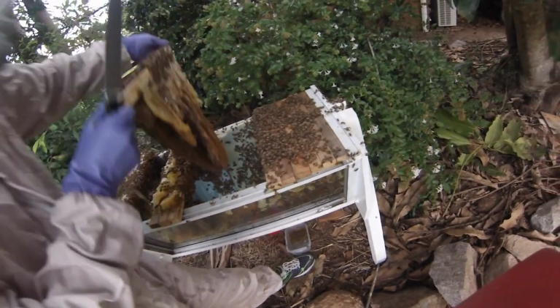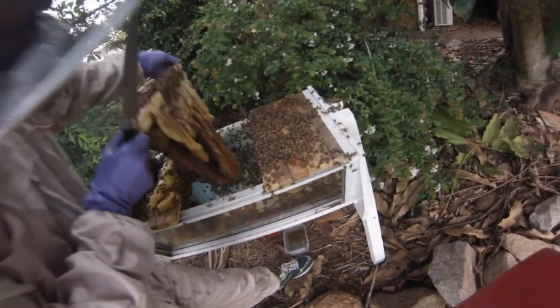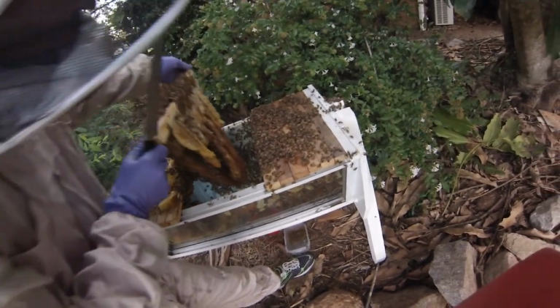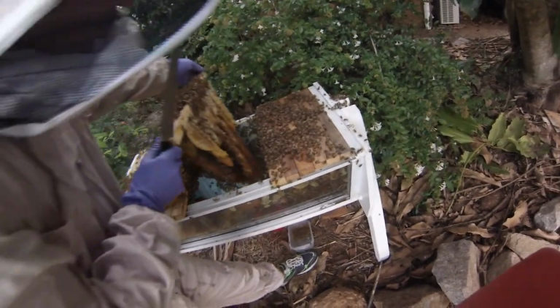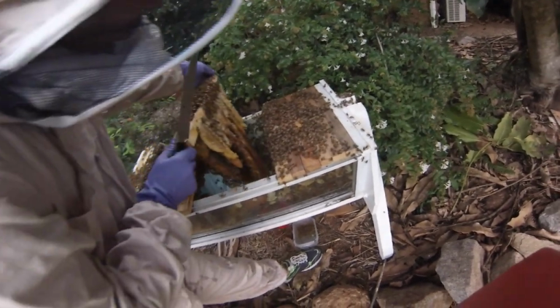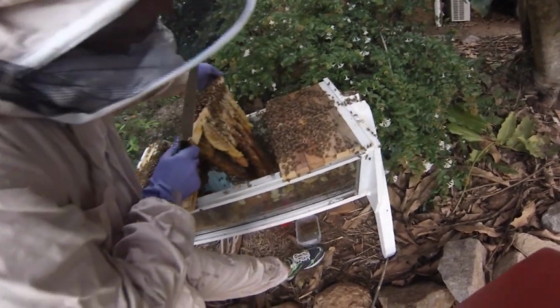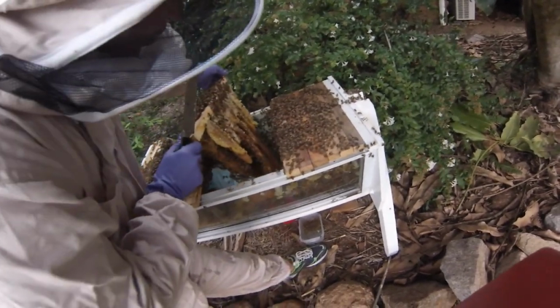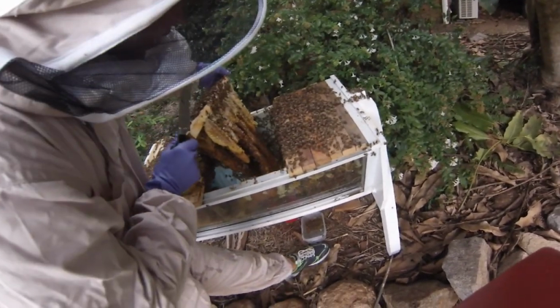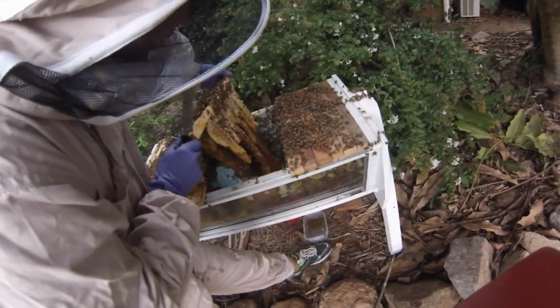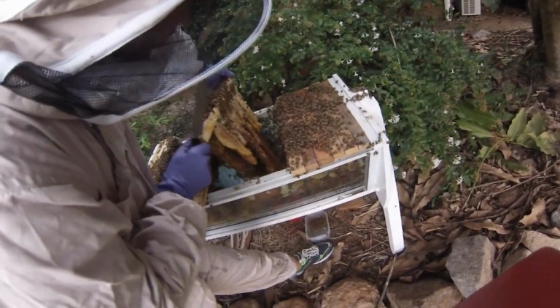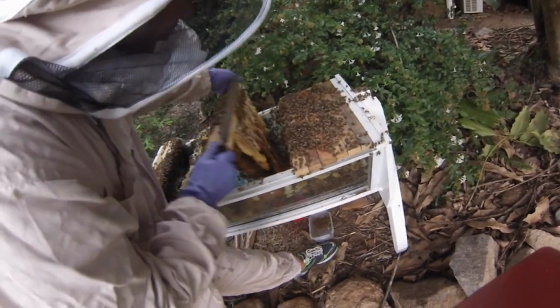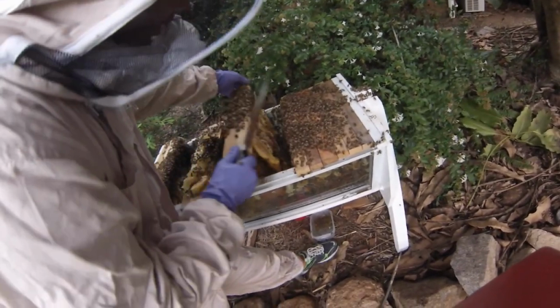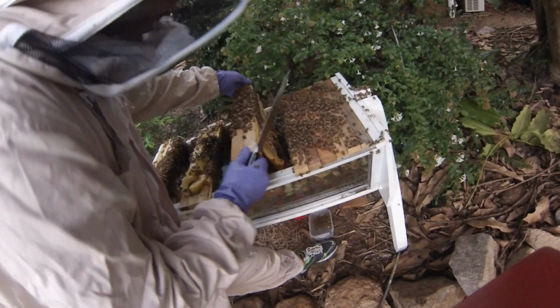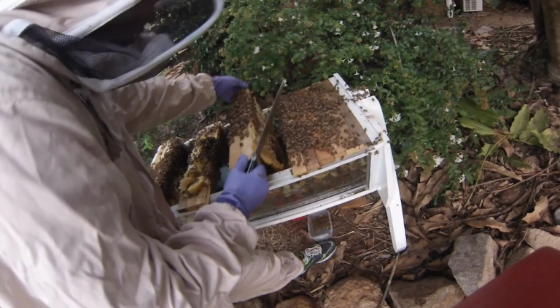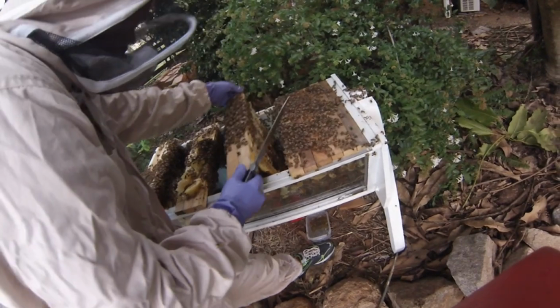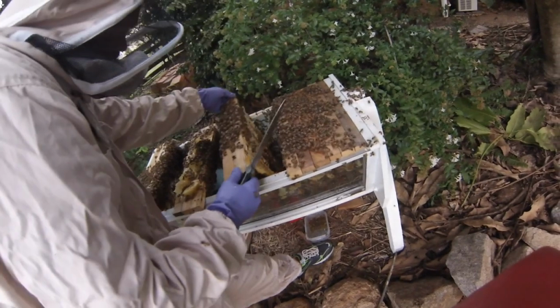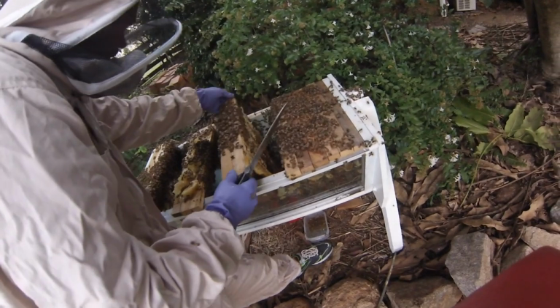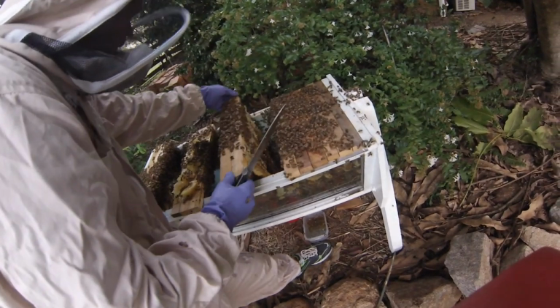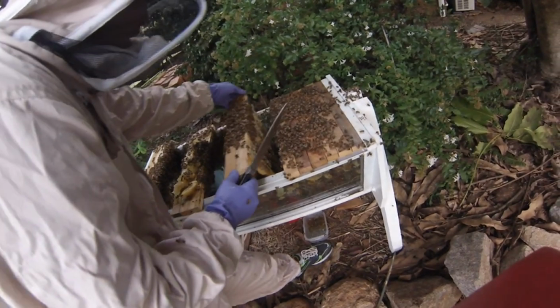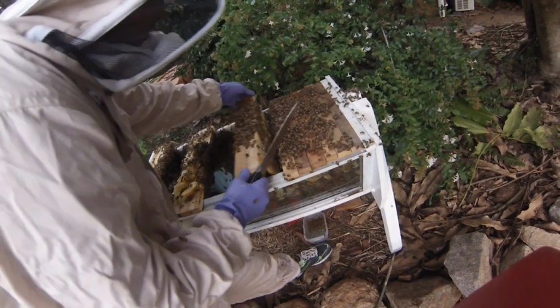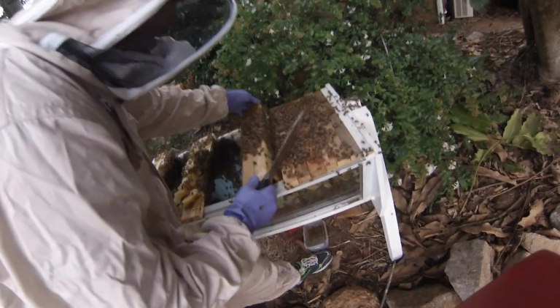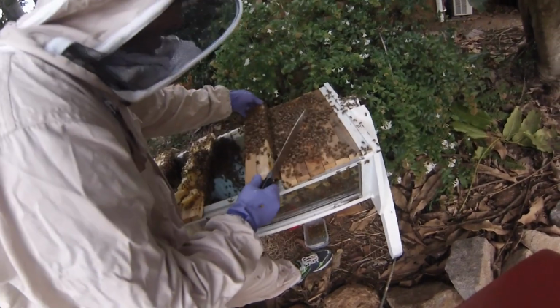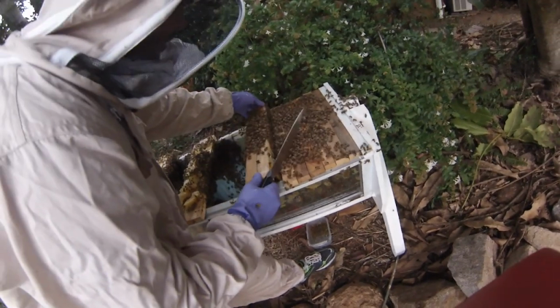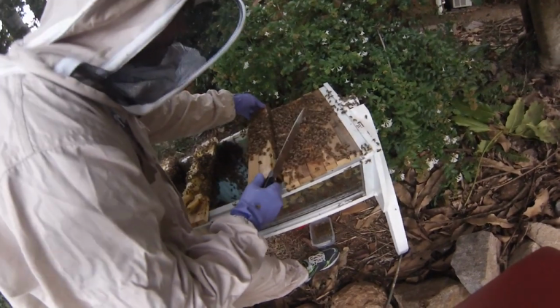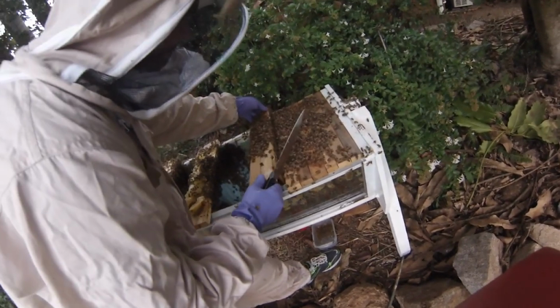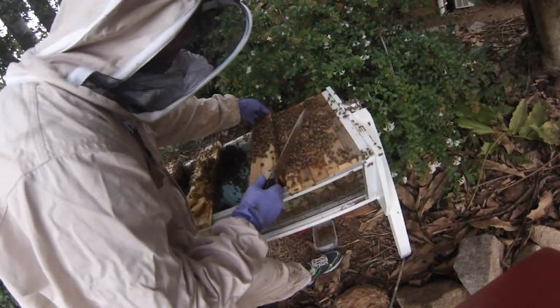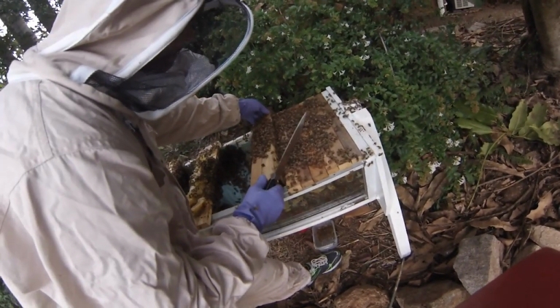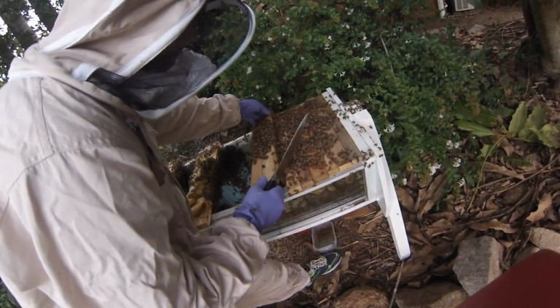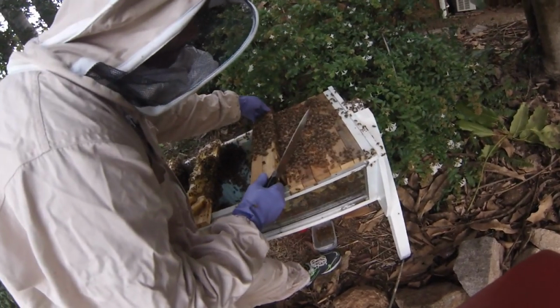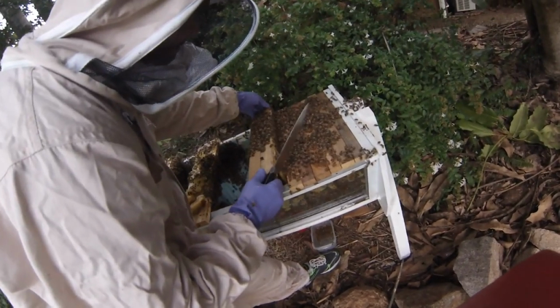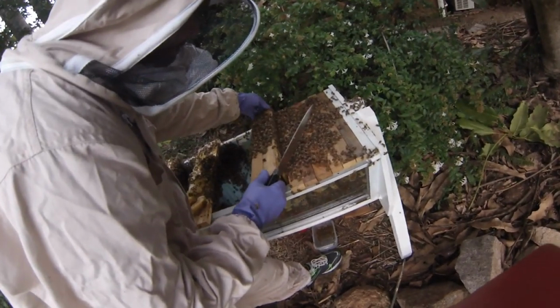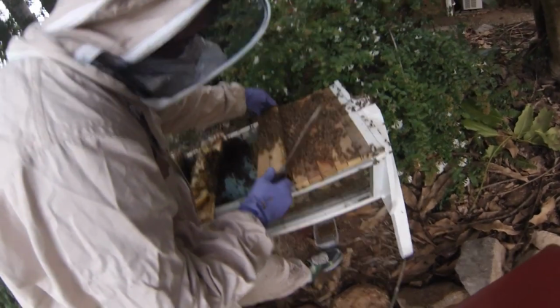Two brood combs together and we'll leave that up there. Now that'll always be a brood comb.